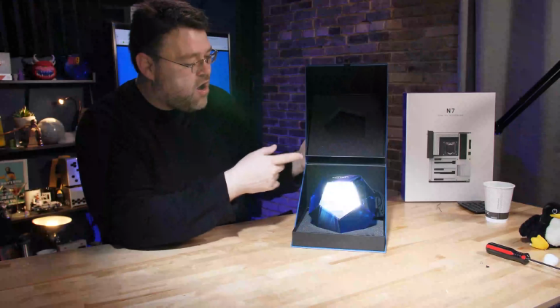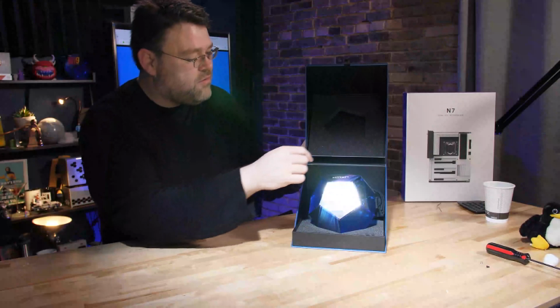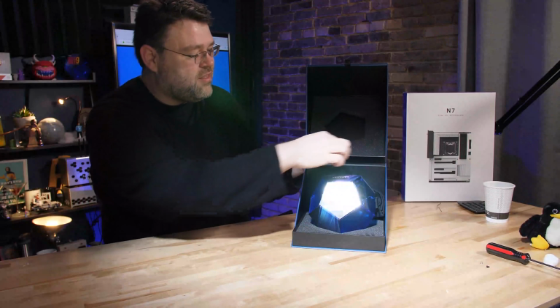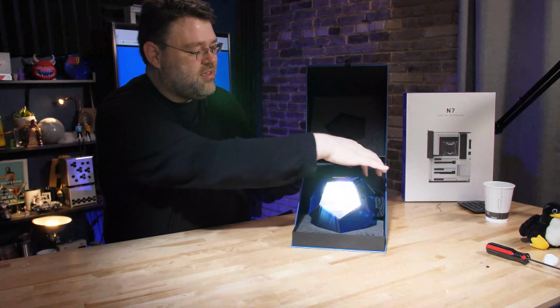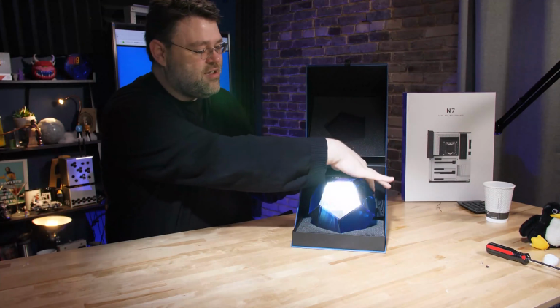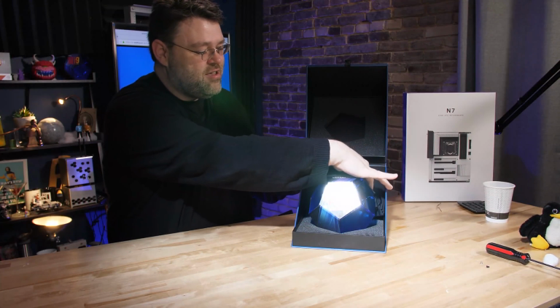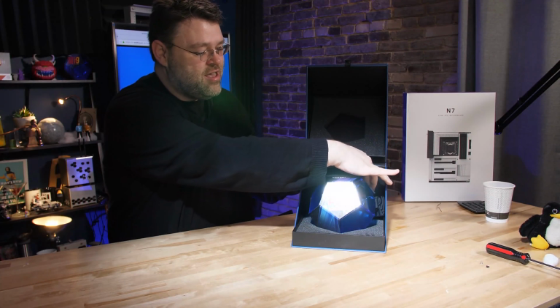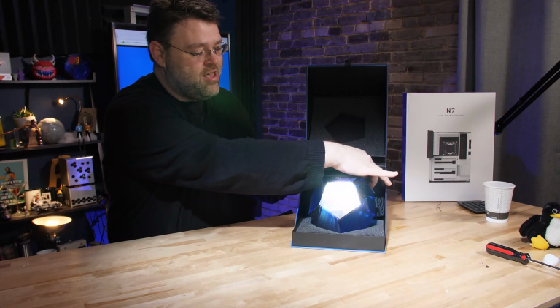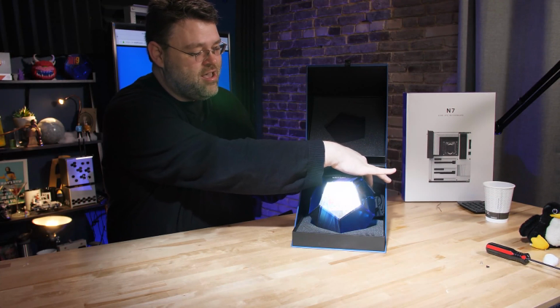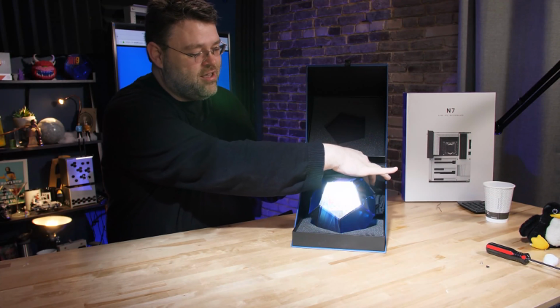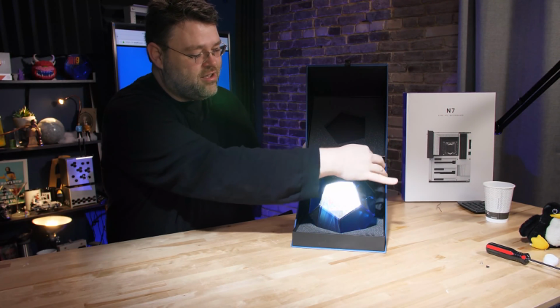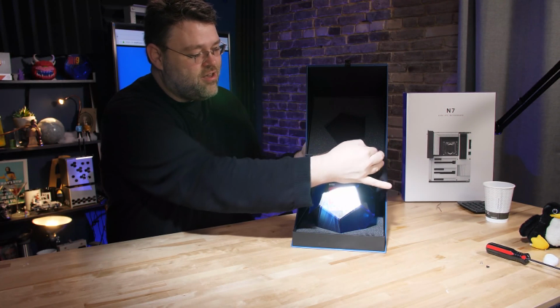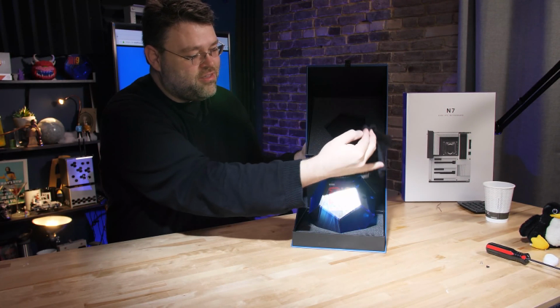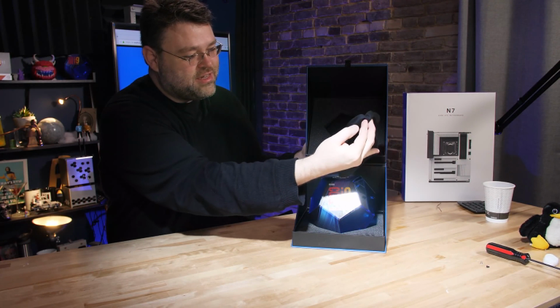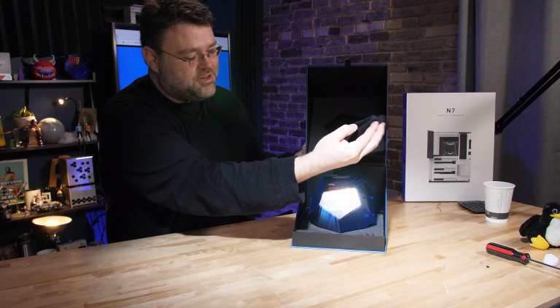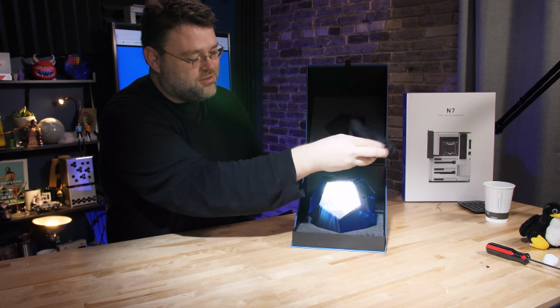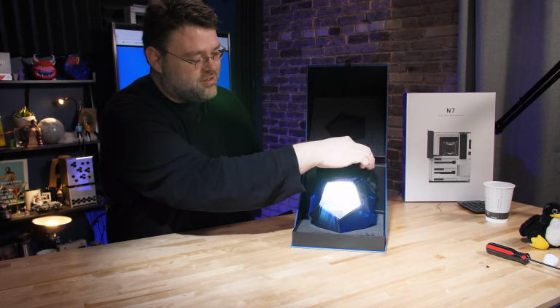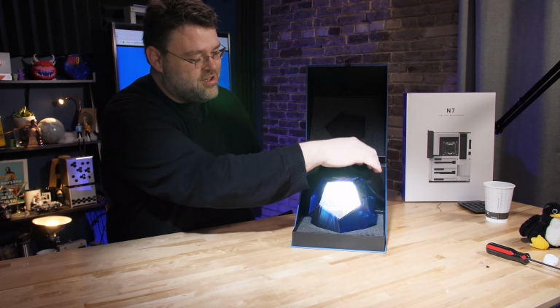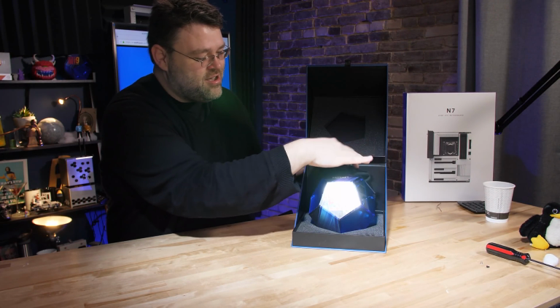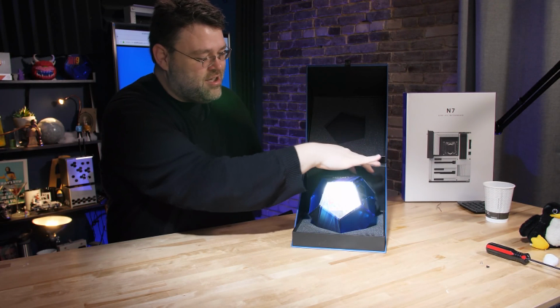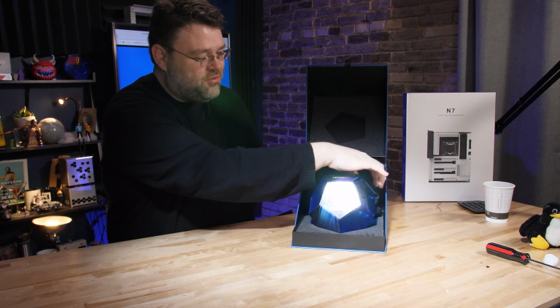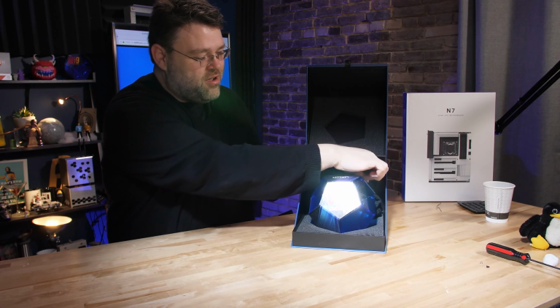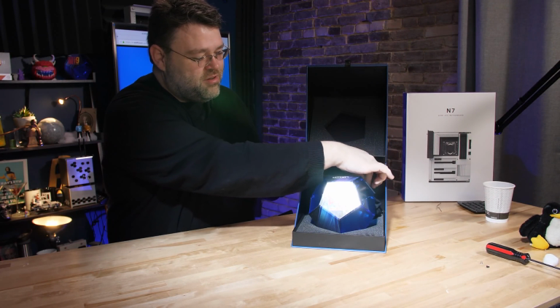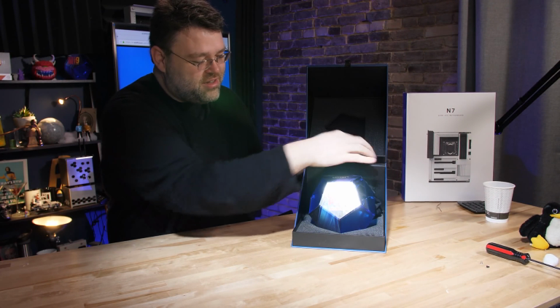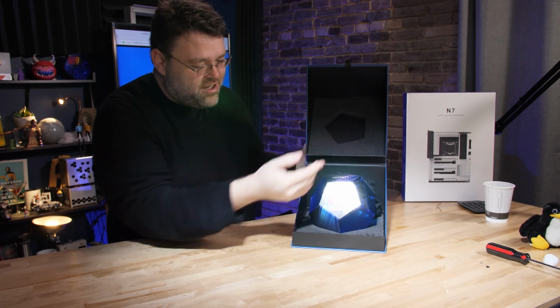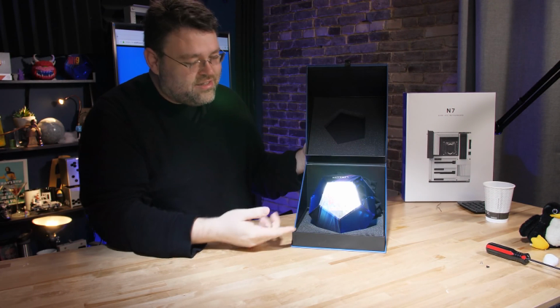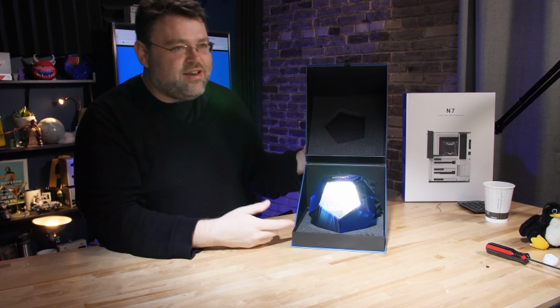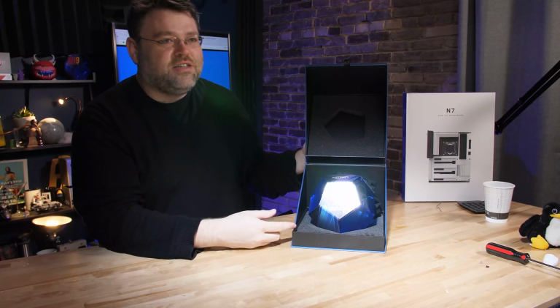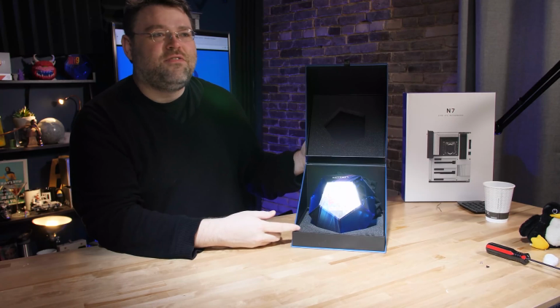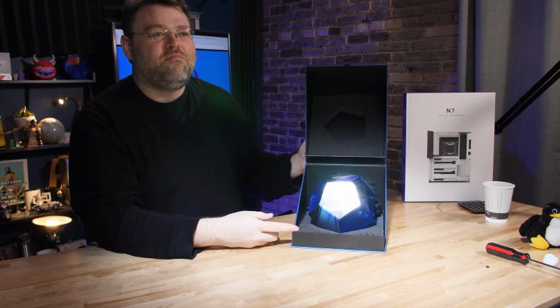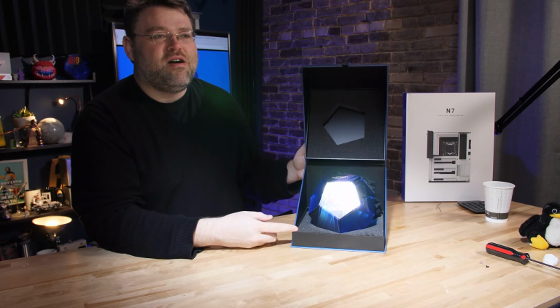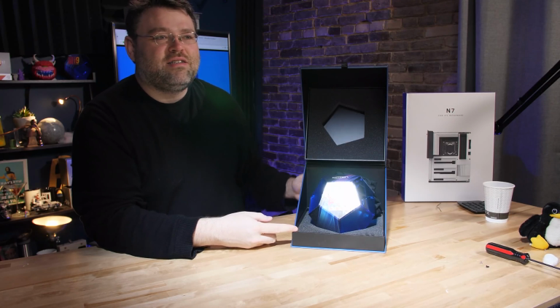And we've got the cloth satchel as well, but it's a nice foam box.